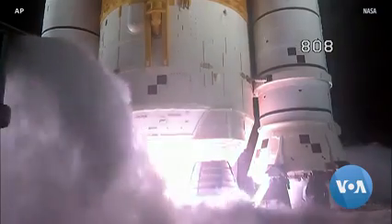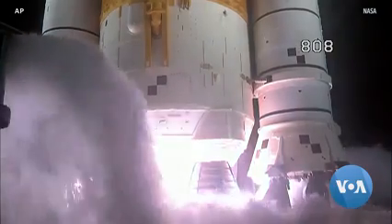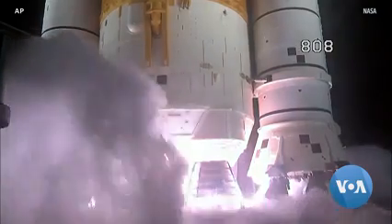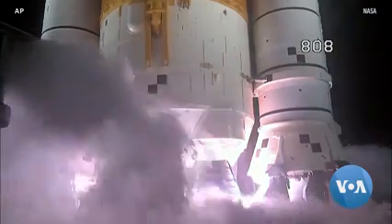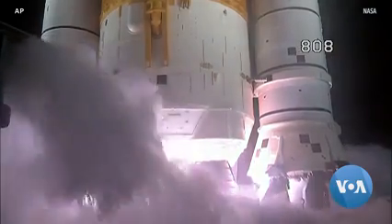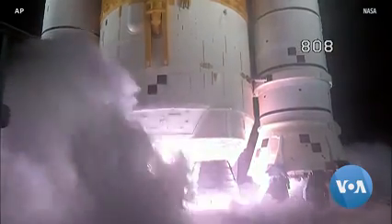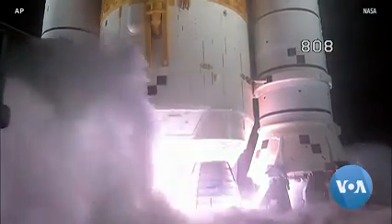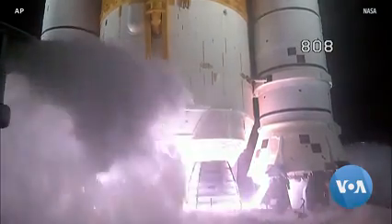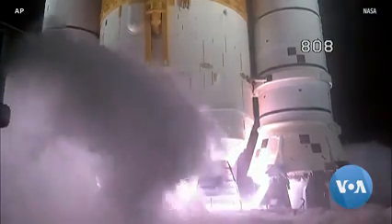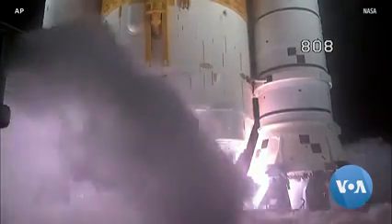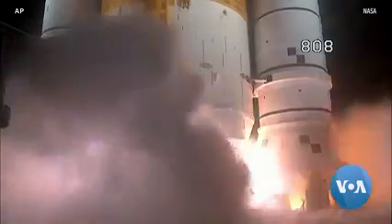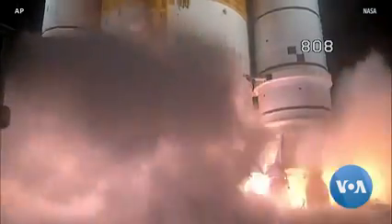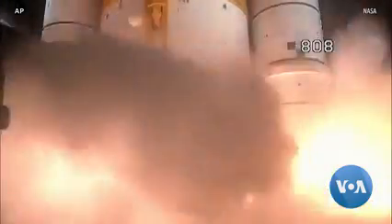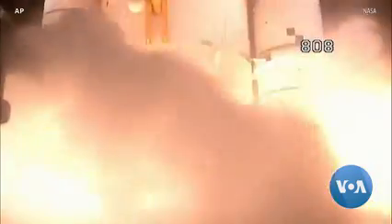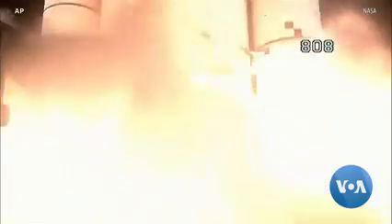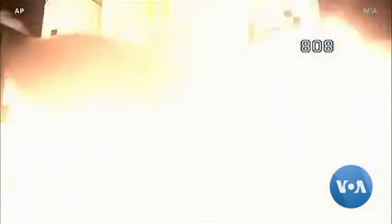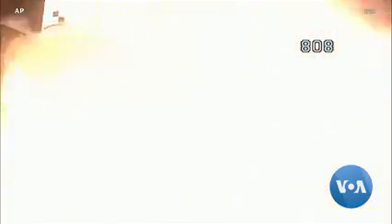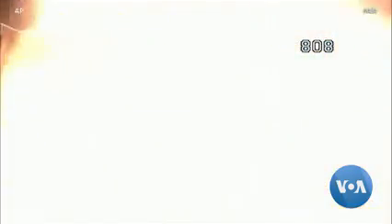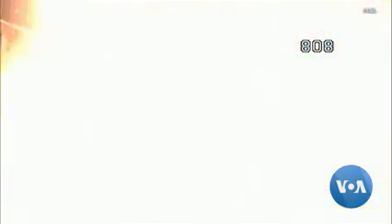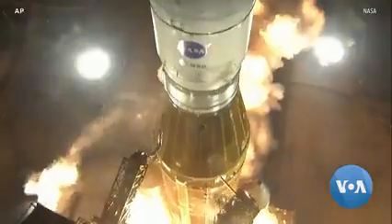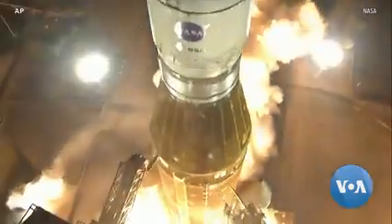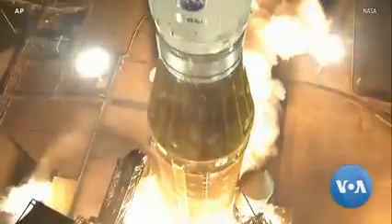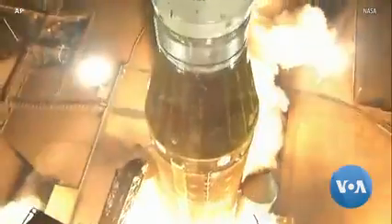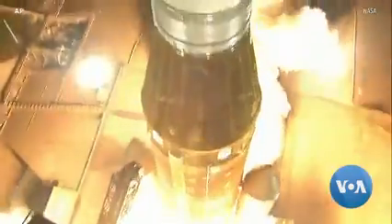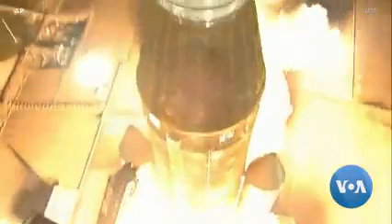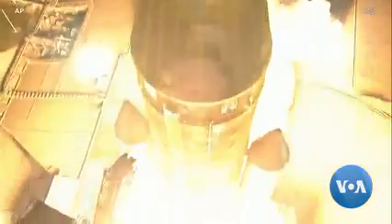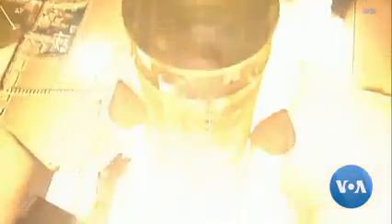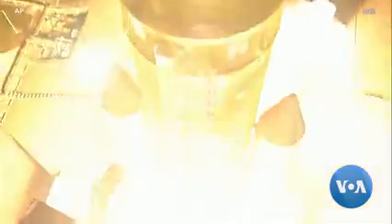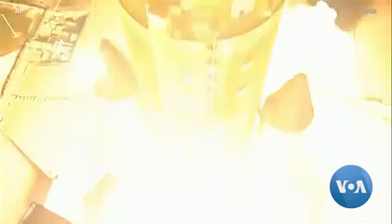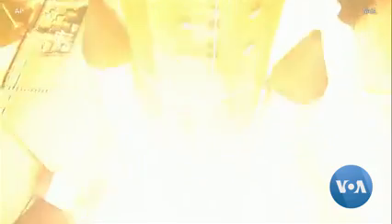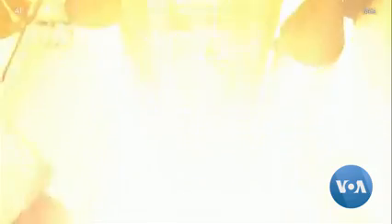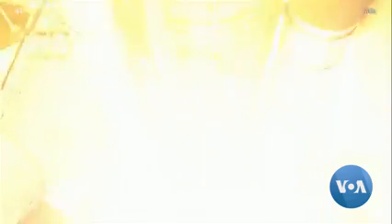3, 2, 1, boosters in ignition, and liftoff of Artemis 1.